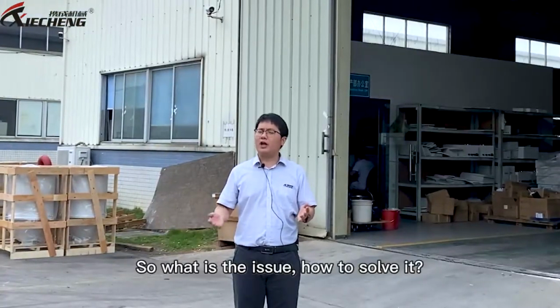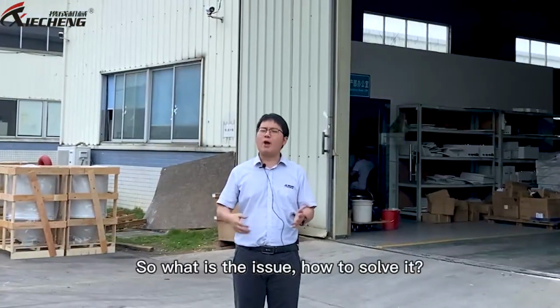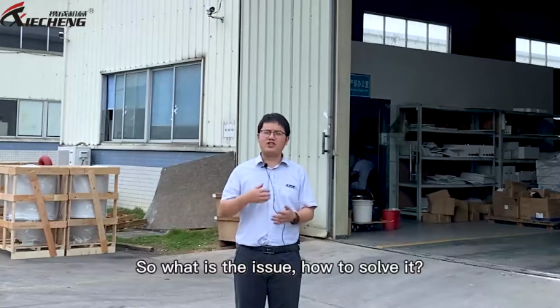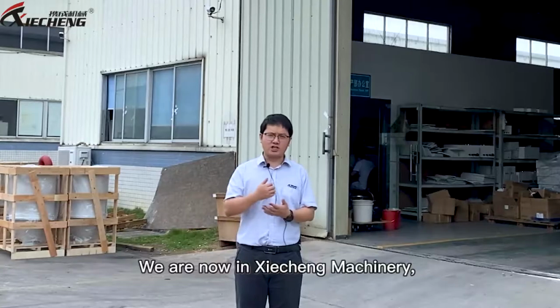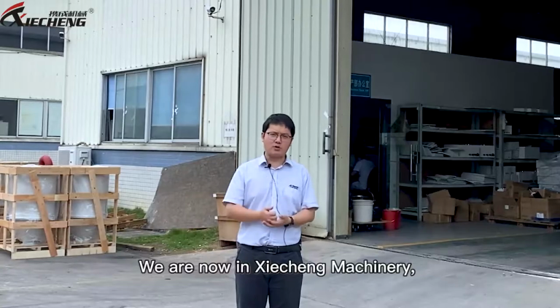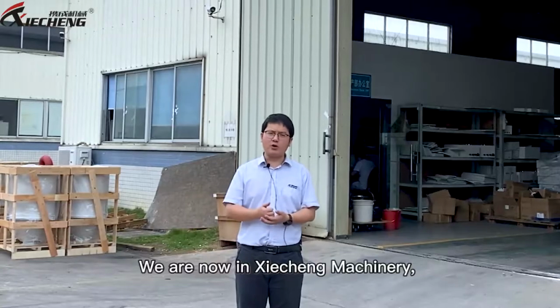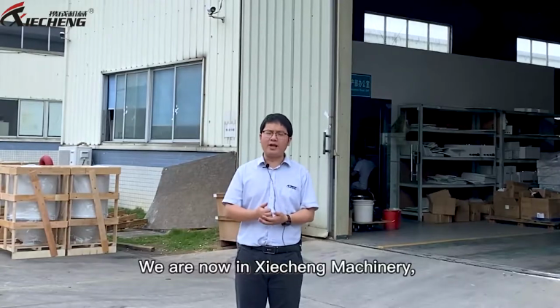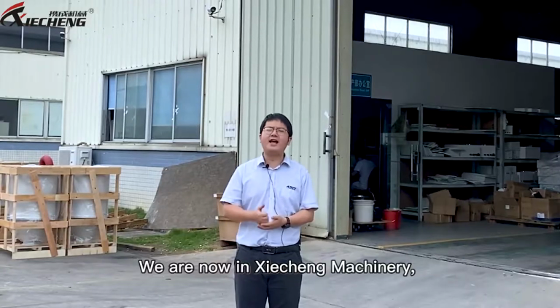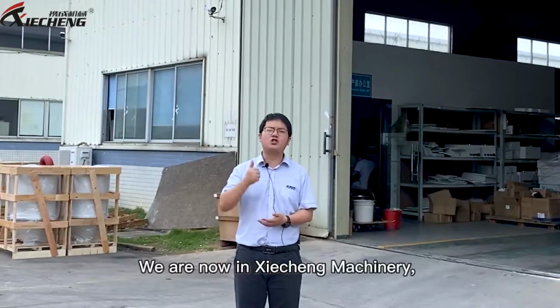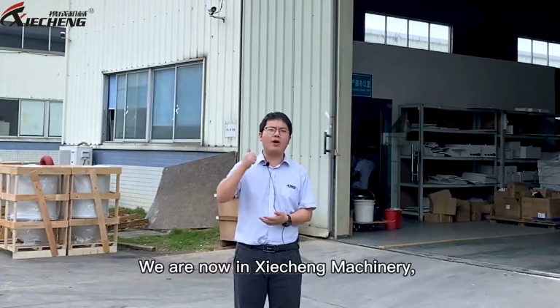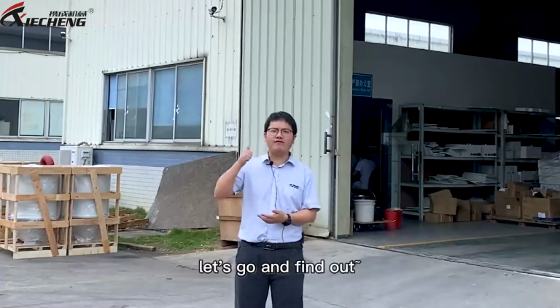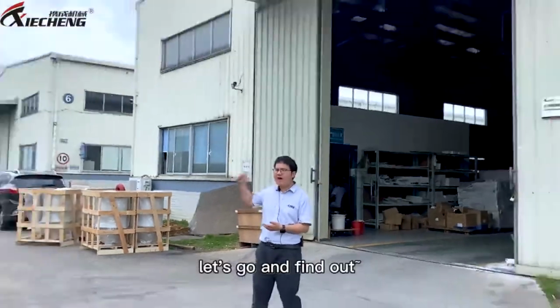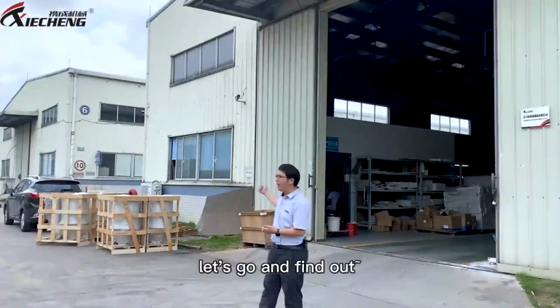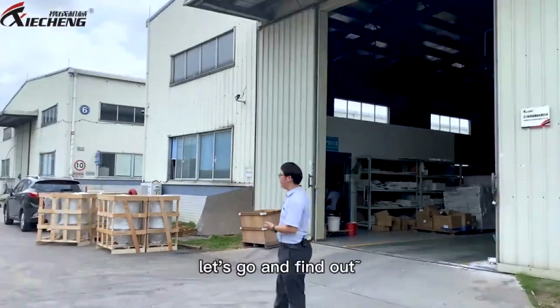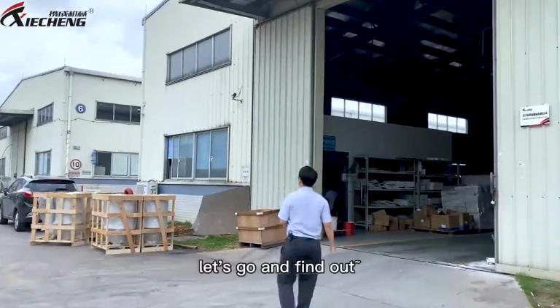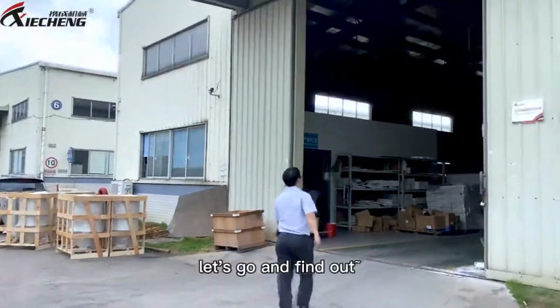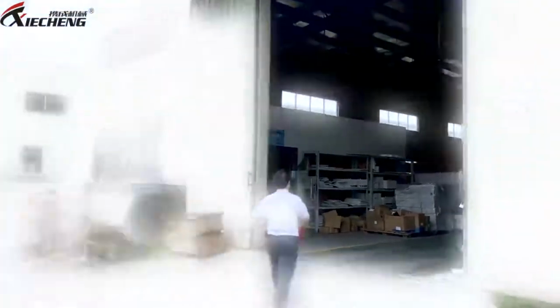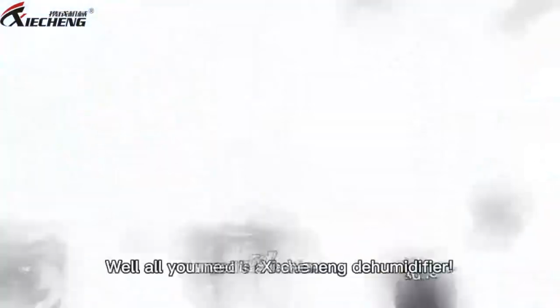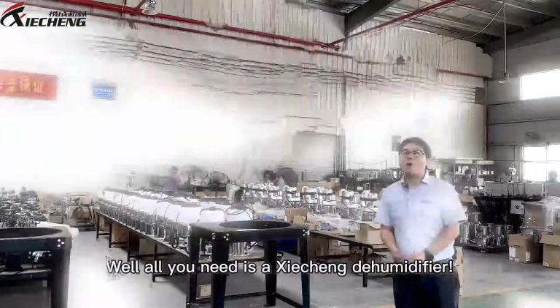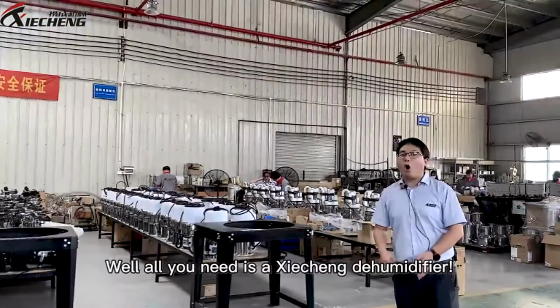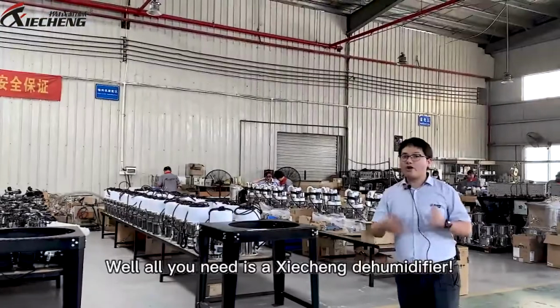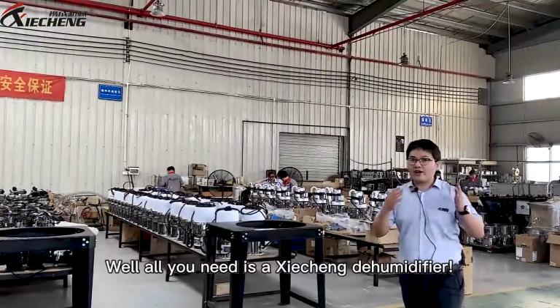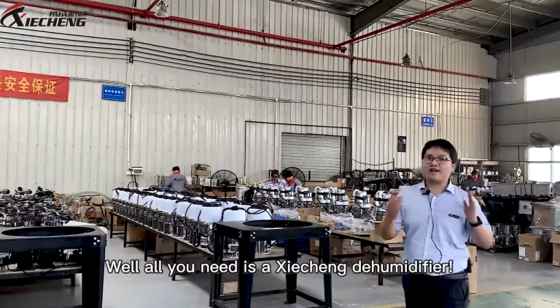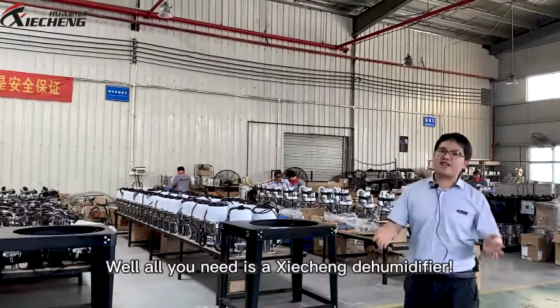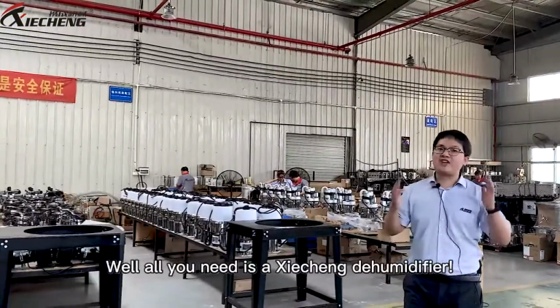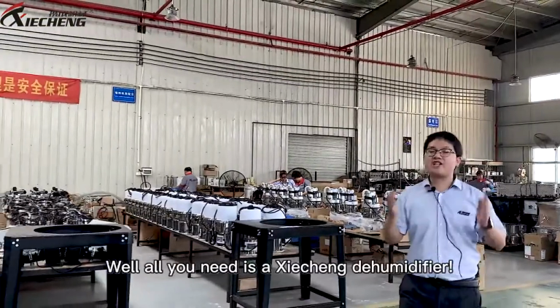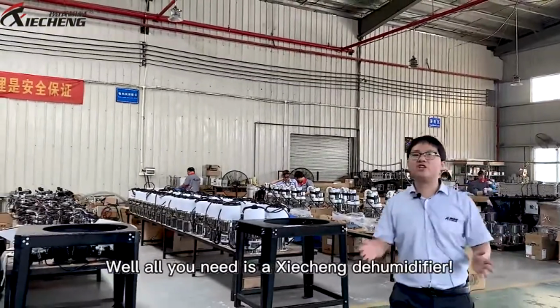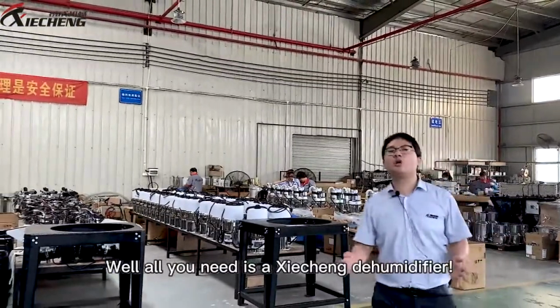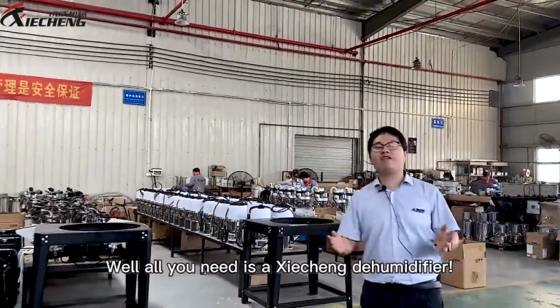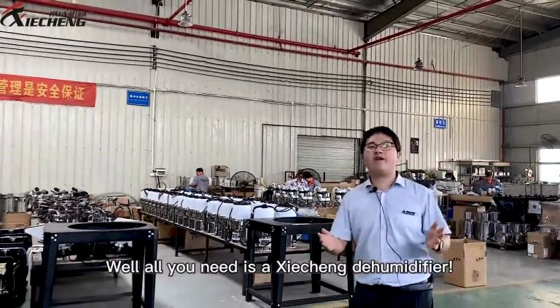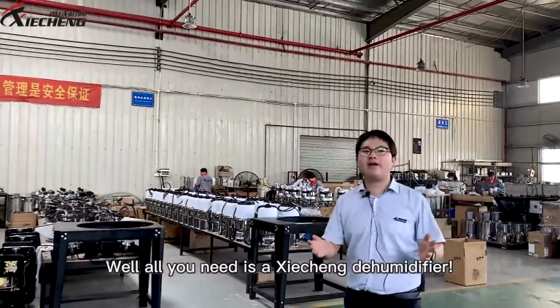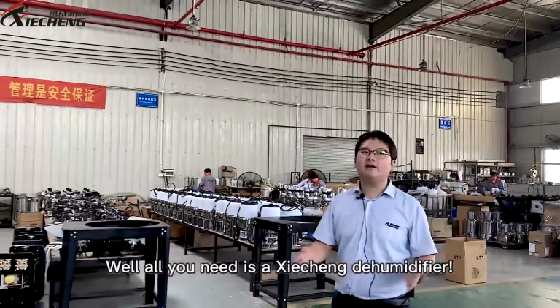Today we are at Chiazong Machinery — let's go and find out! All you need is a Chiazong Dehumidifier.